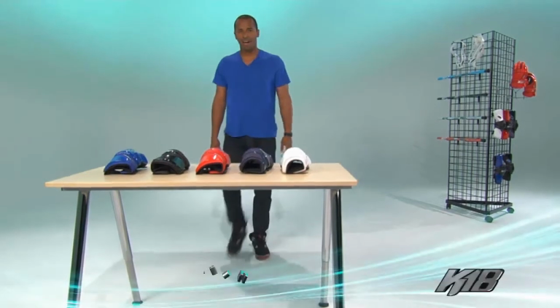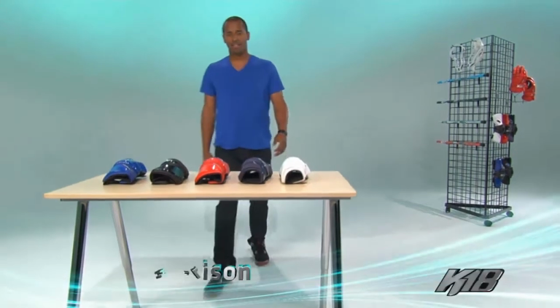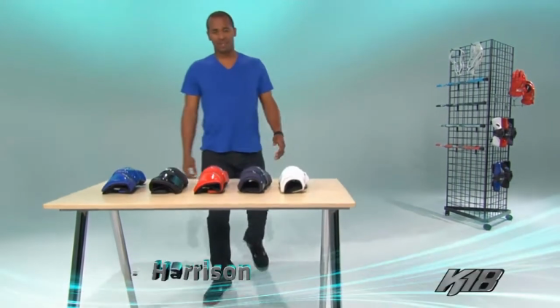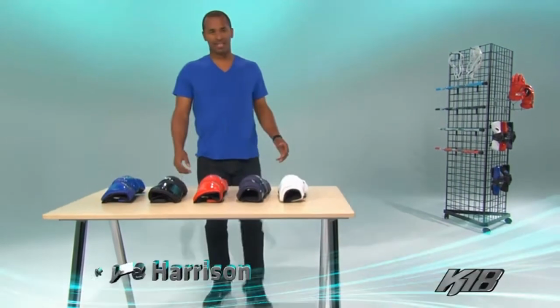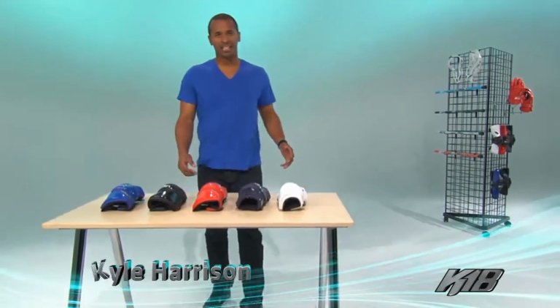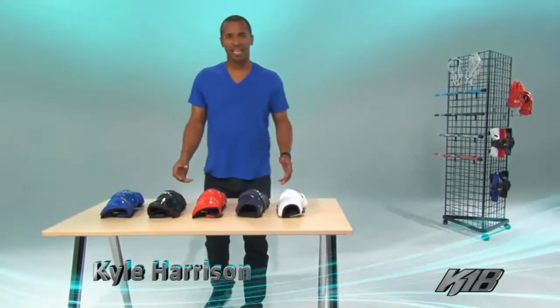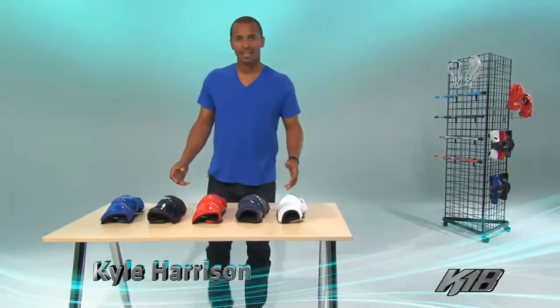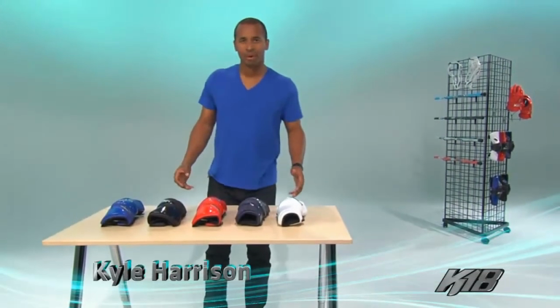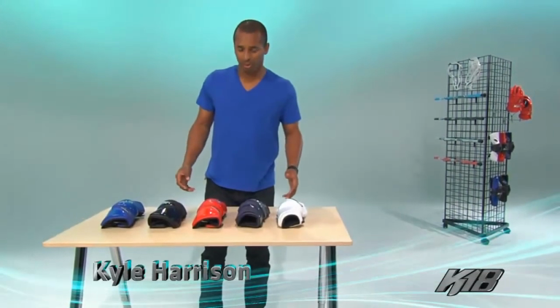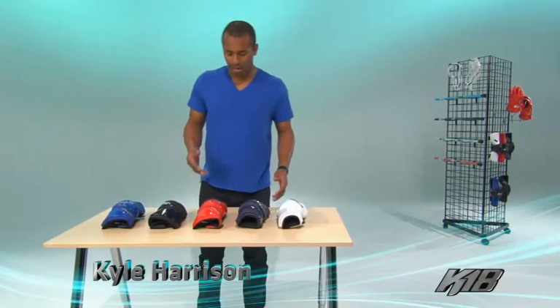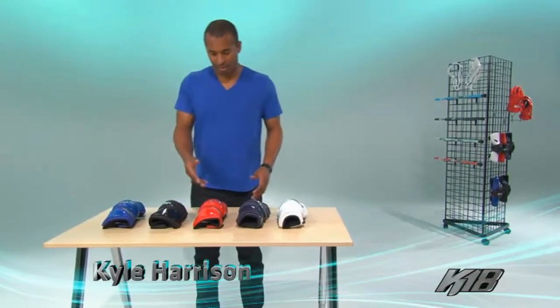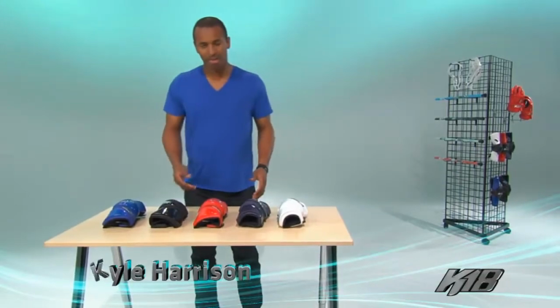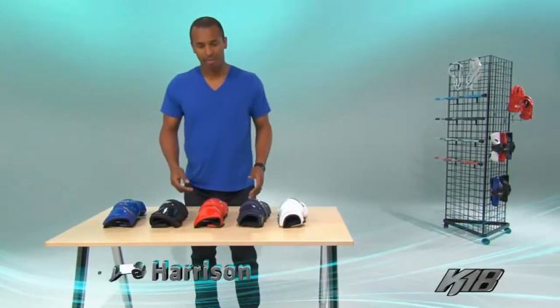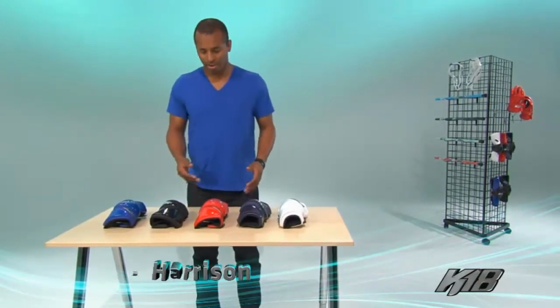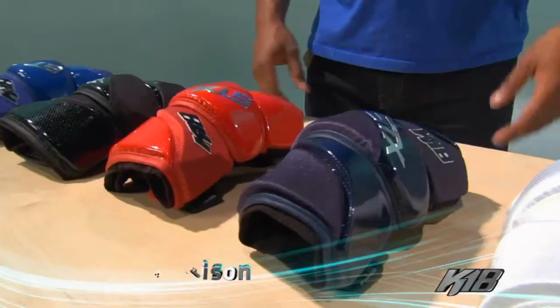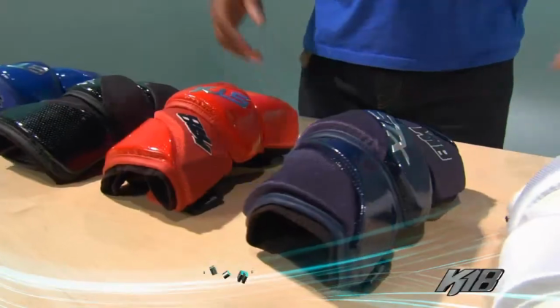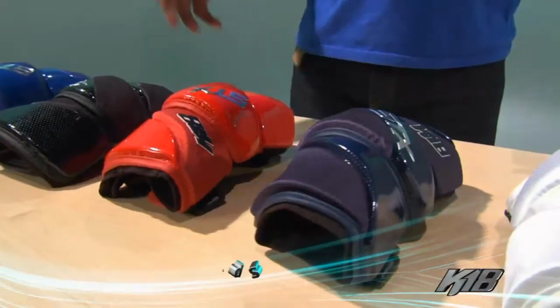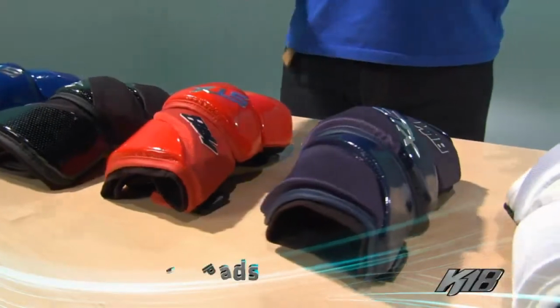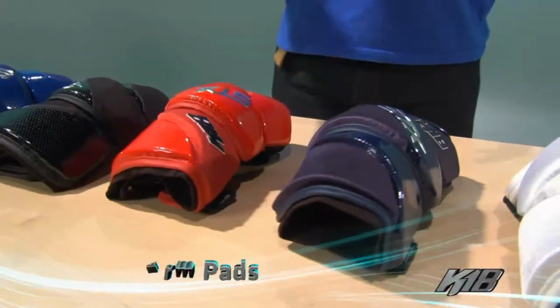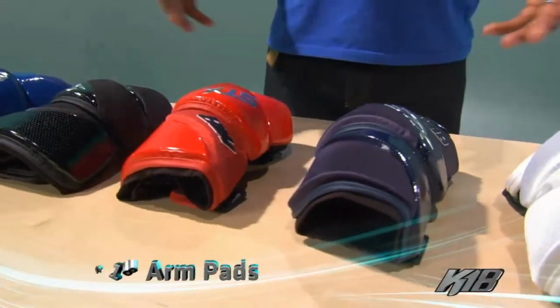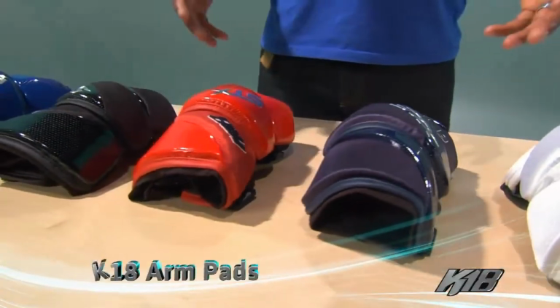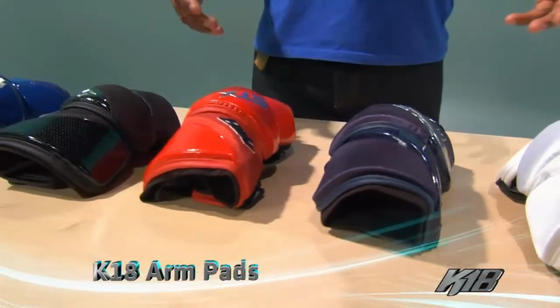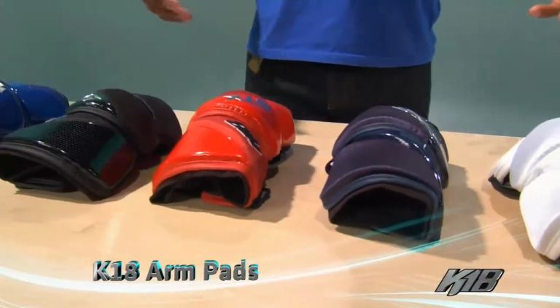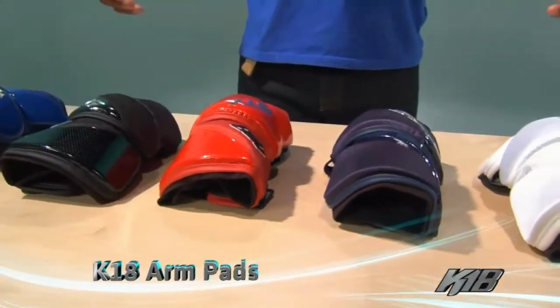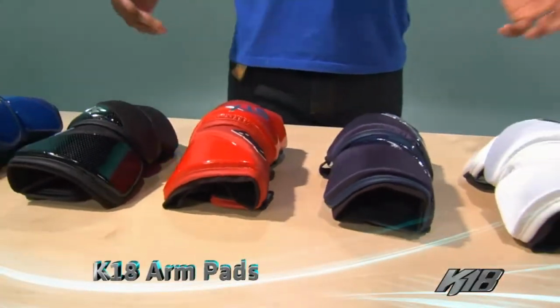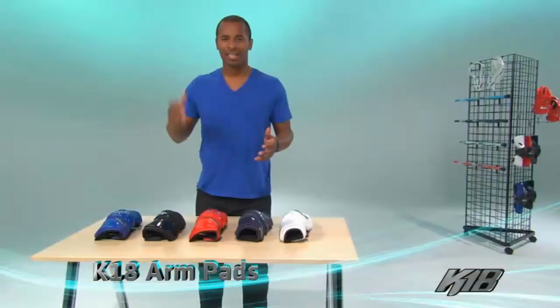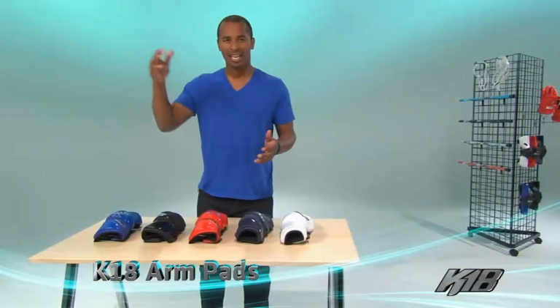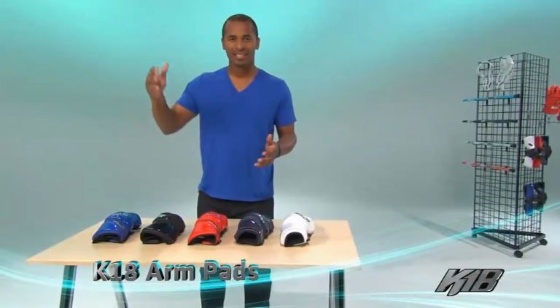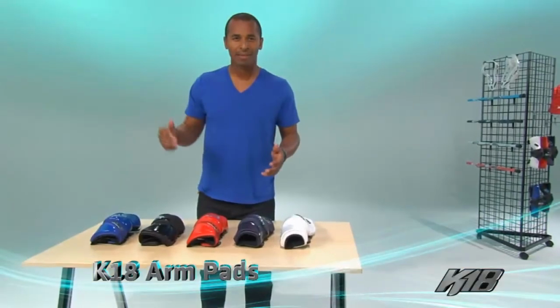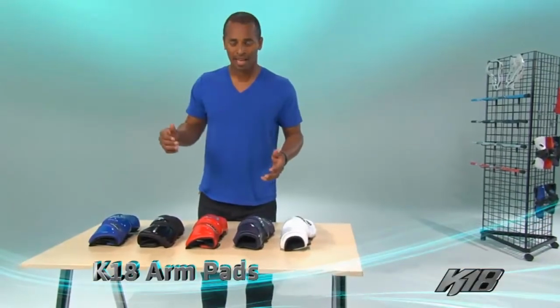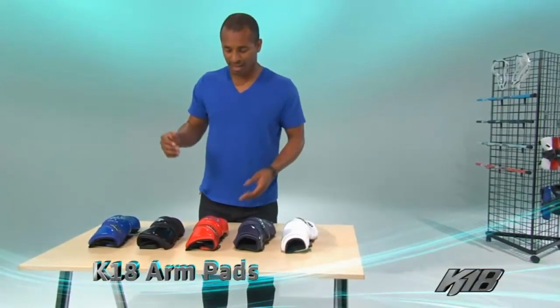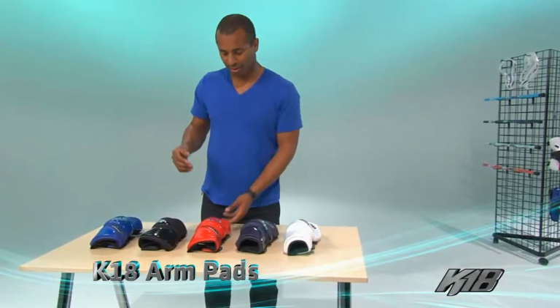Cal Harrison, Team STX of the LXM Pro Tour, and I'm here to show you my new K18 Arm Pad. This is for the competitive player looking to take his game to the next level.